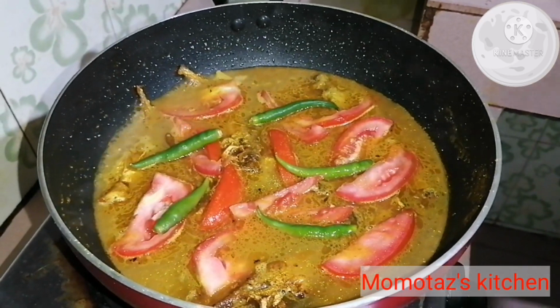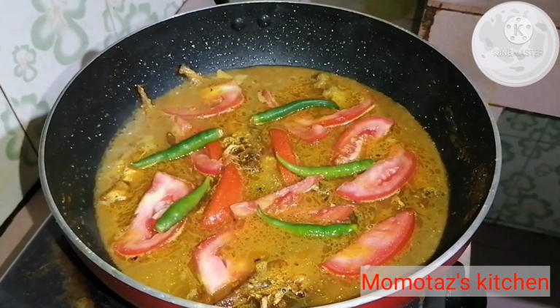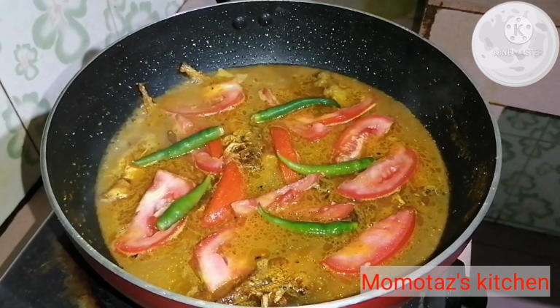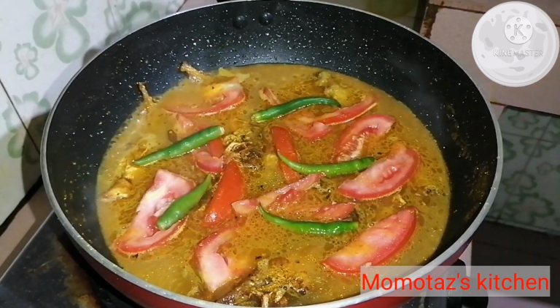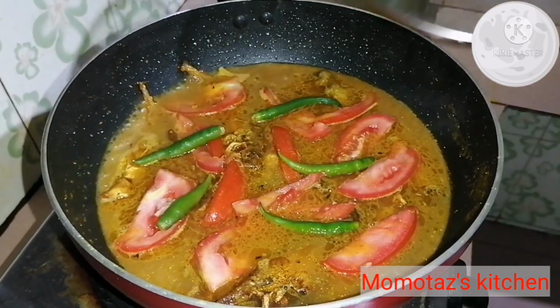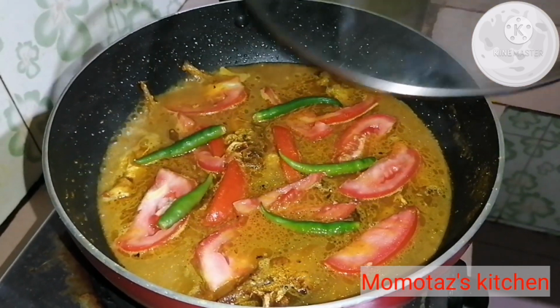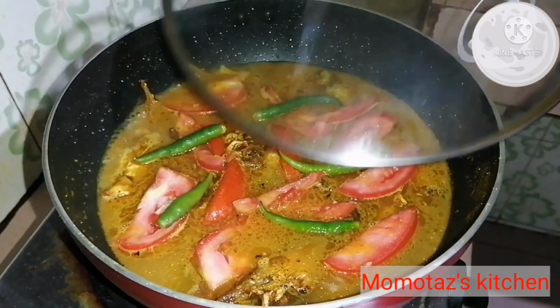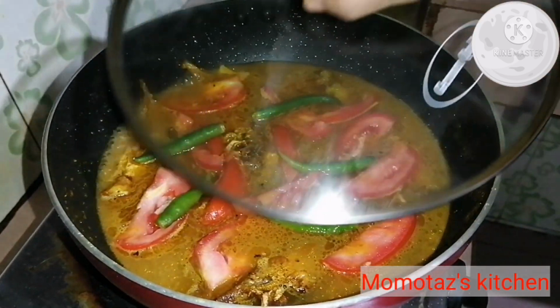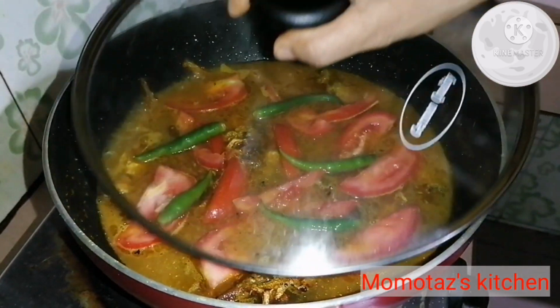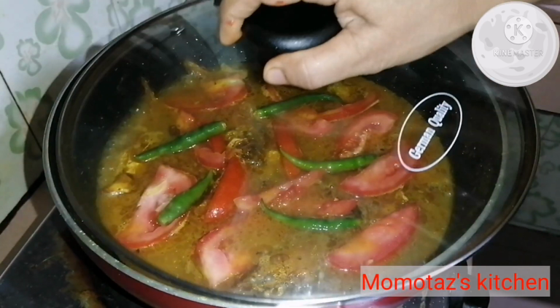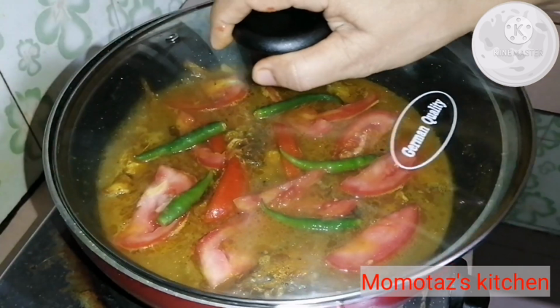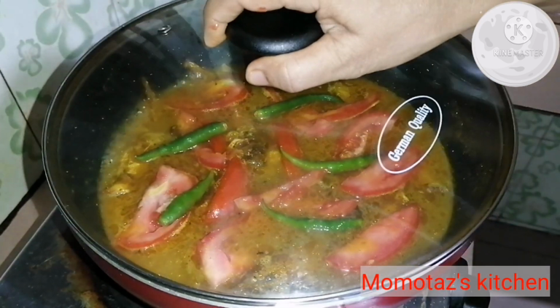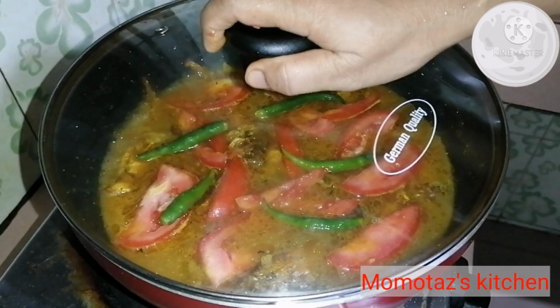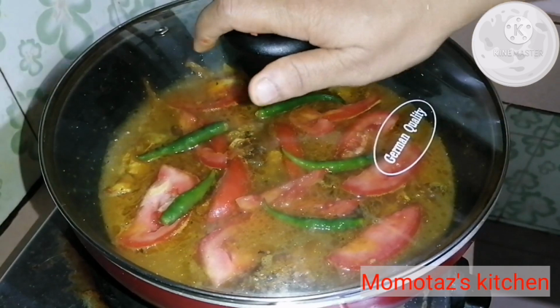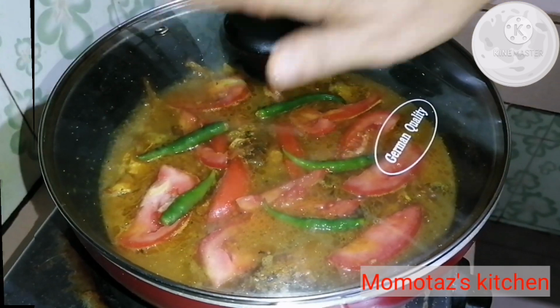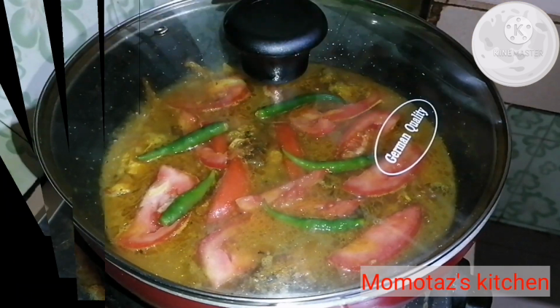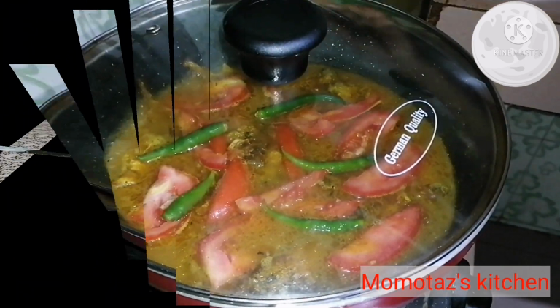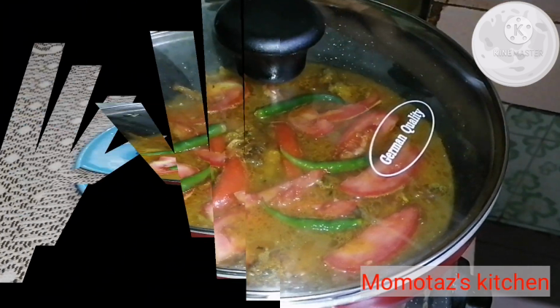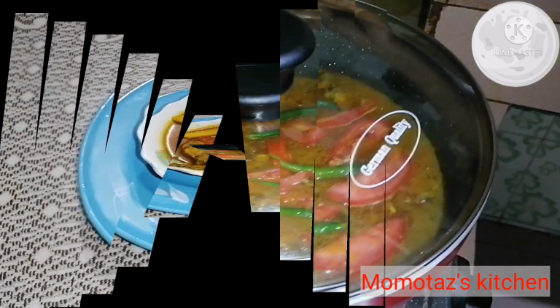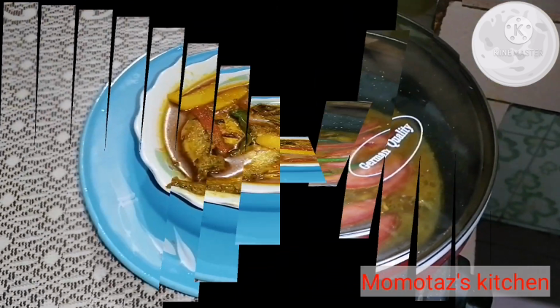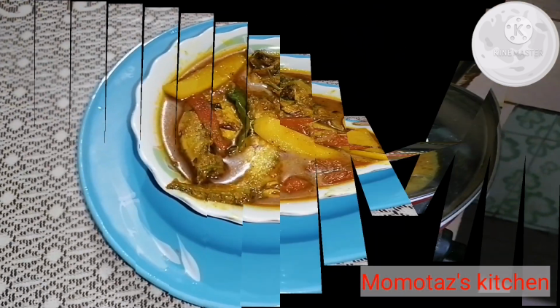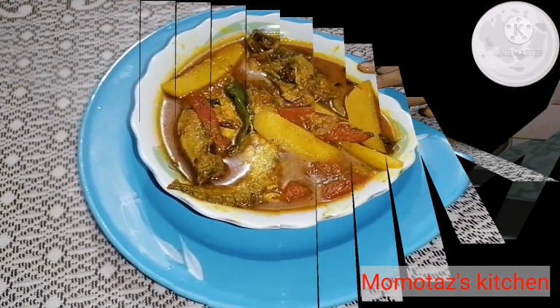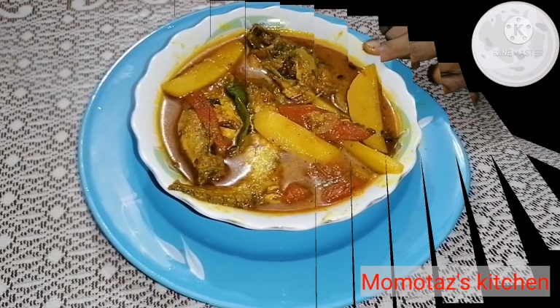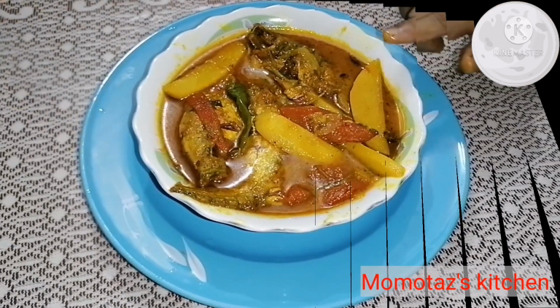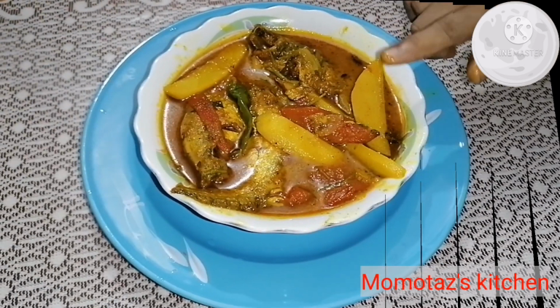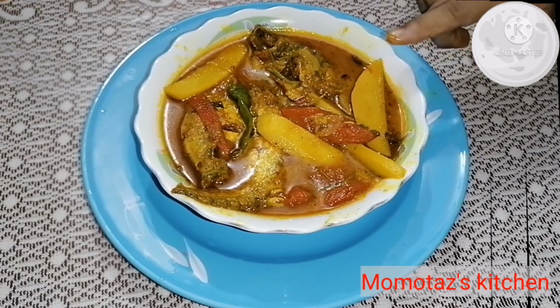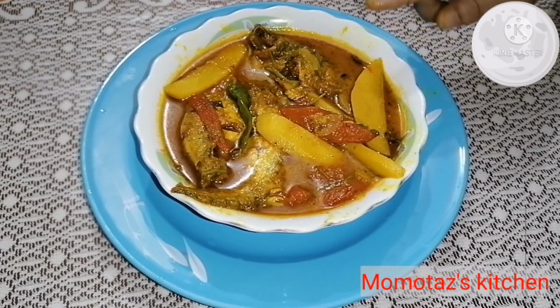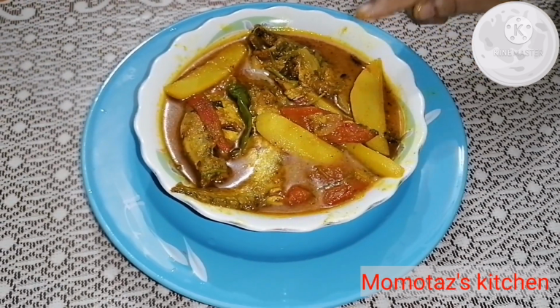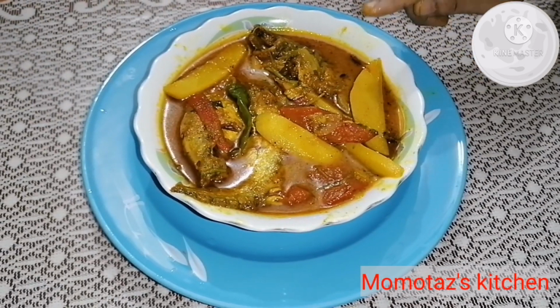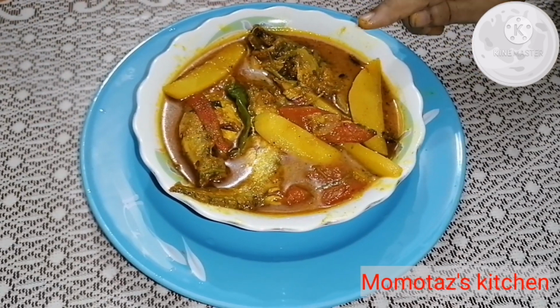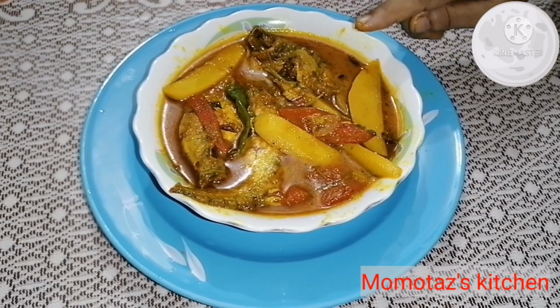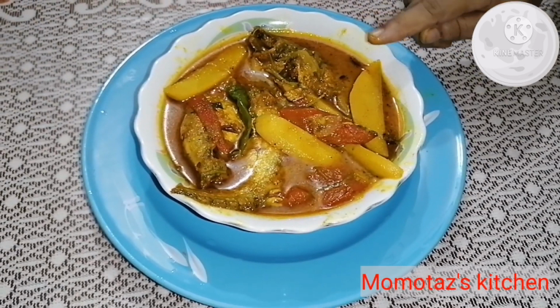I have to put this on the plate. I have to put the plate on the plate.